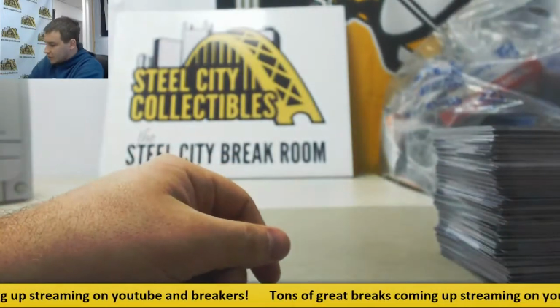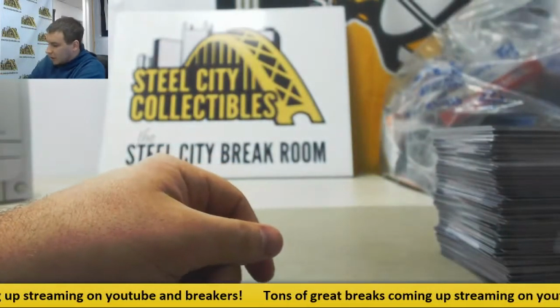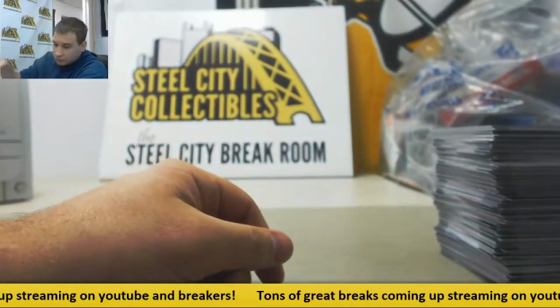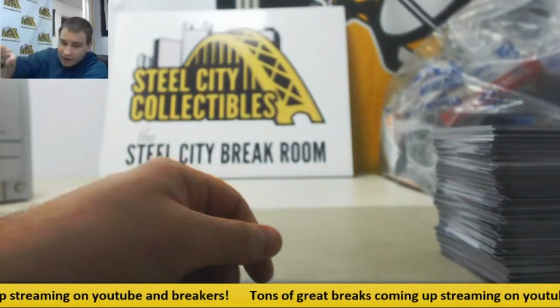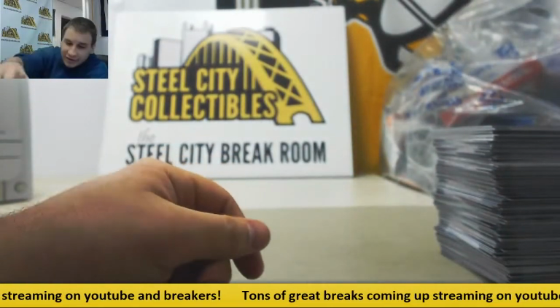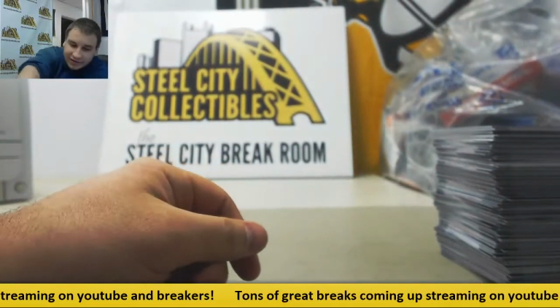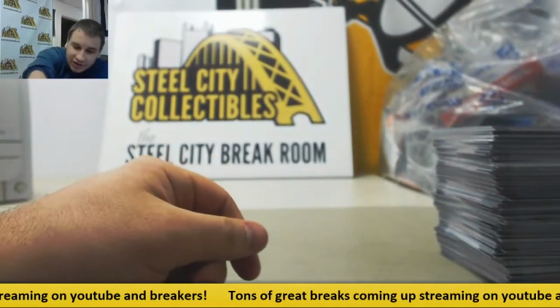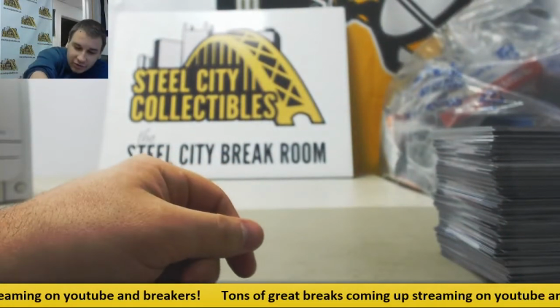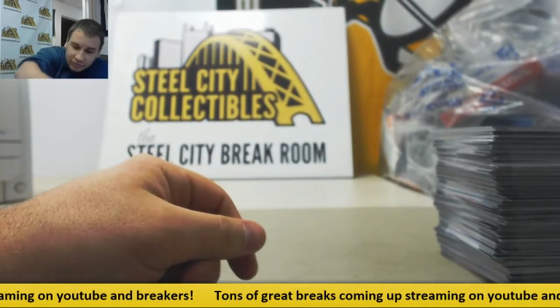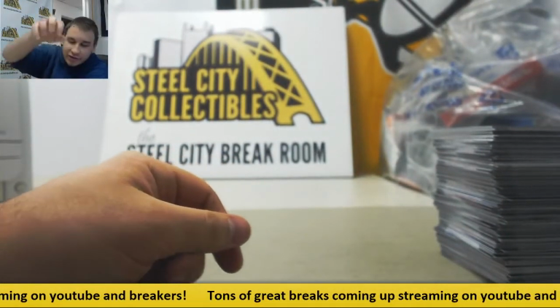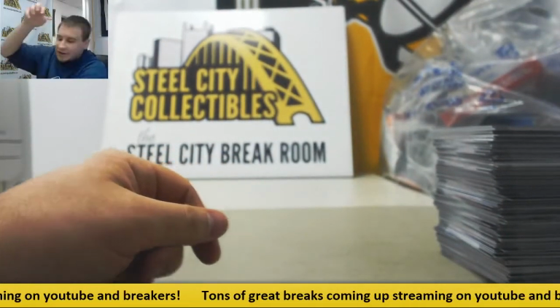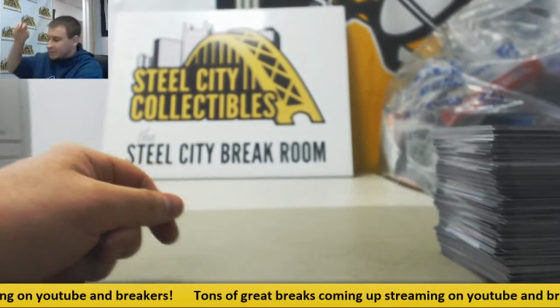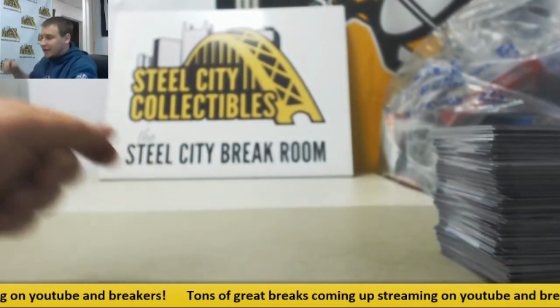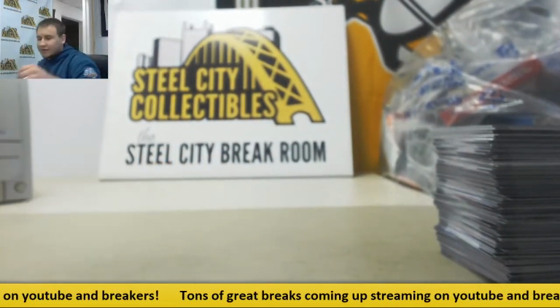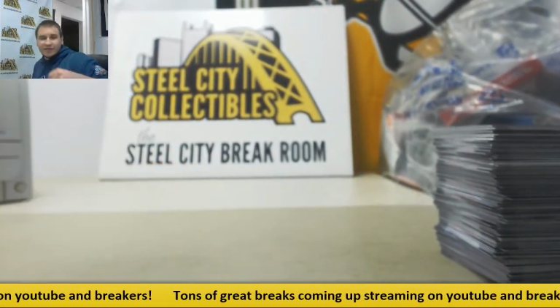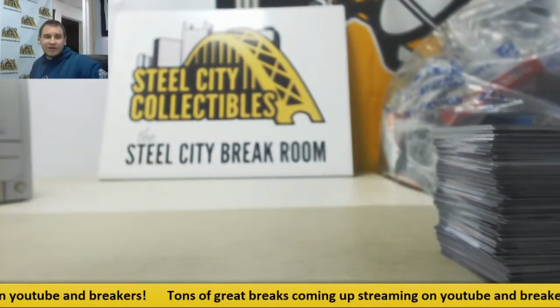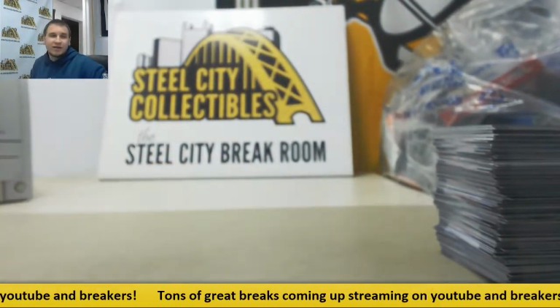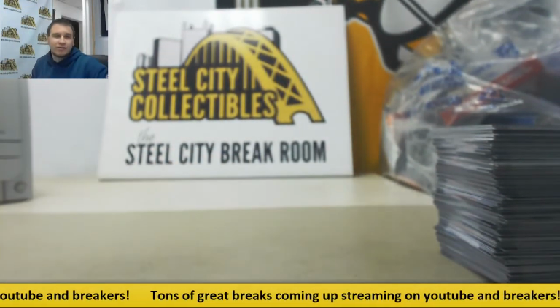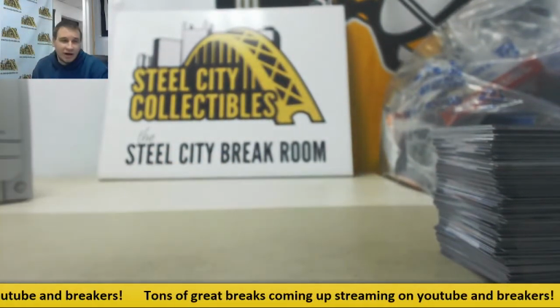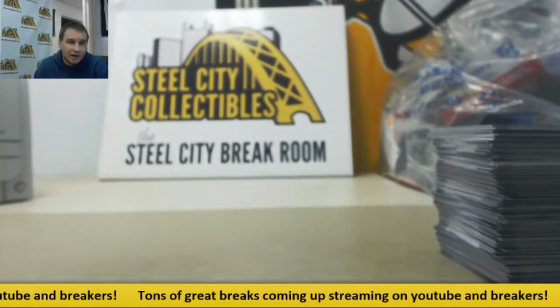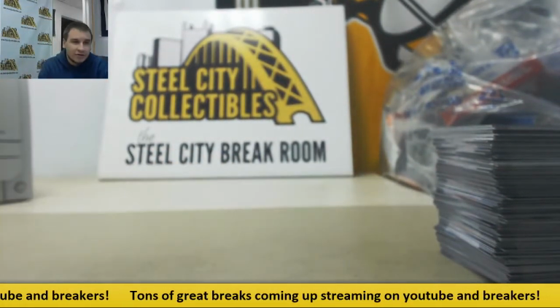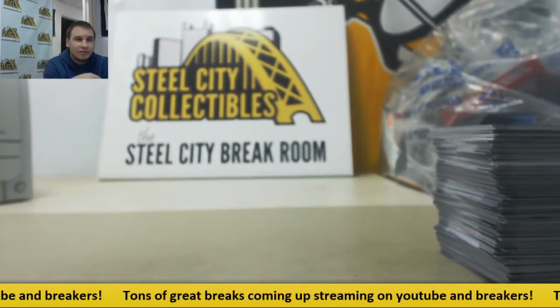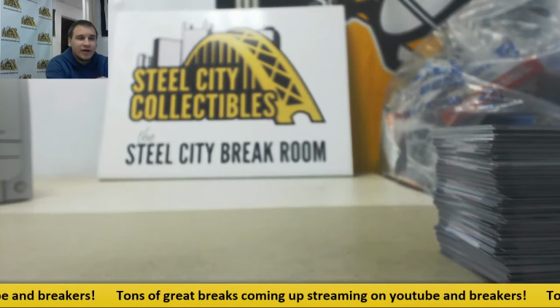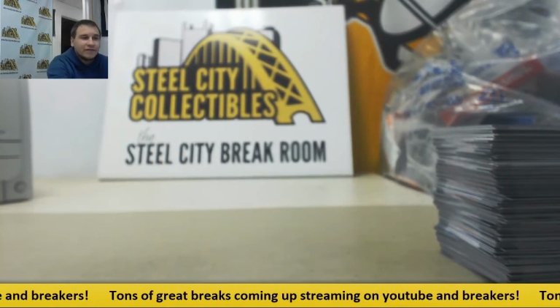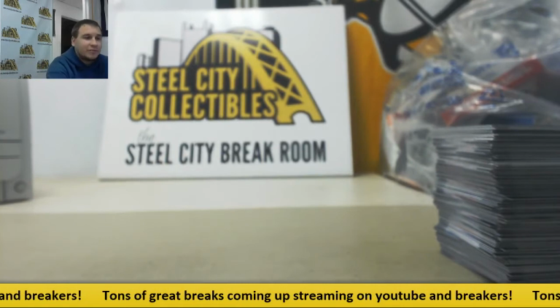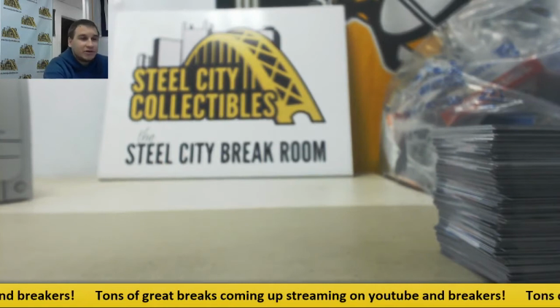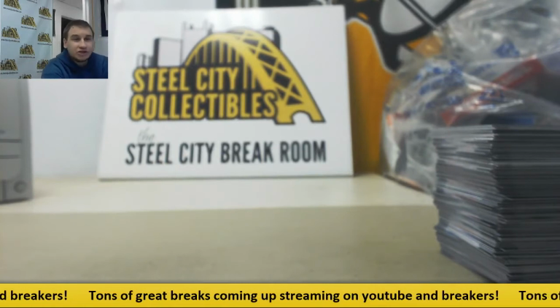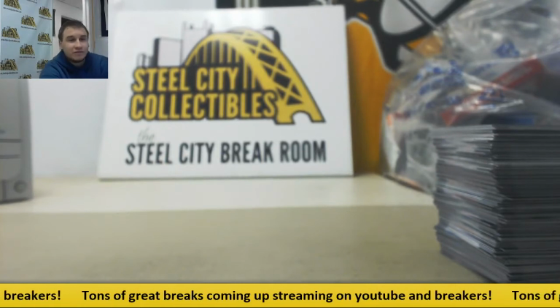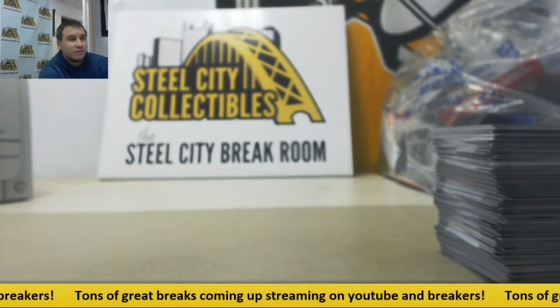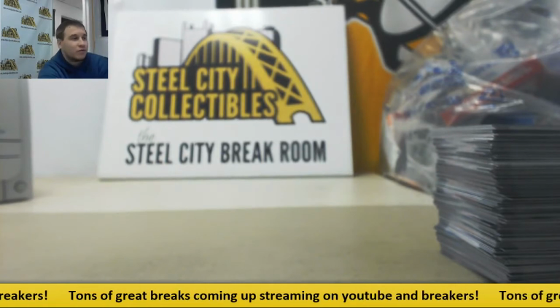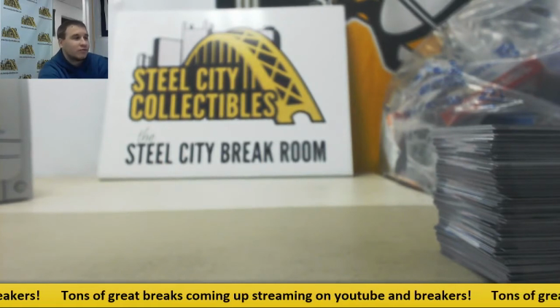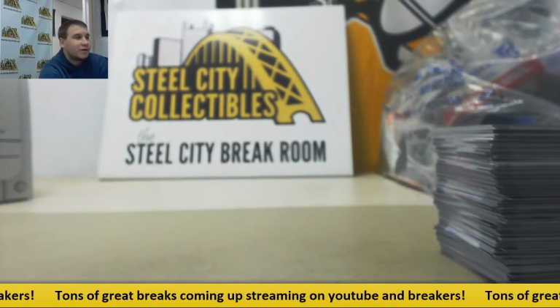Alright, that's going to do it. Pretty nice pack there with that Lillard auto, though. Thank you very much for the break, man.